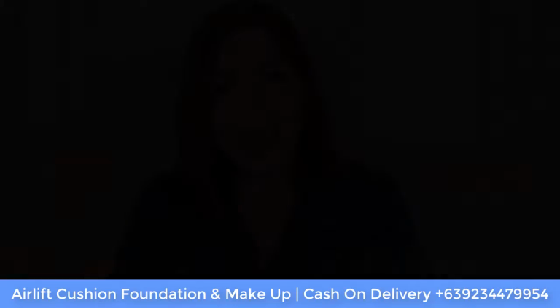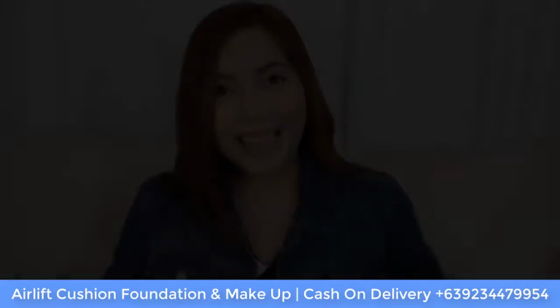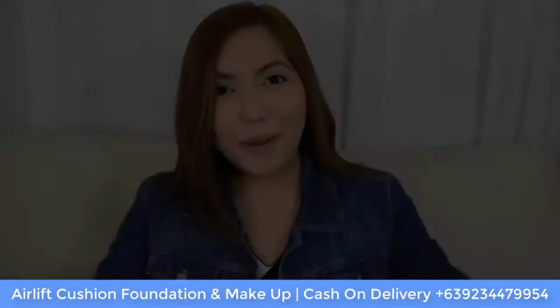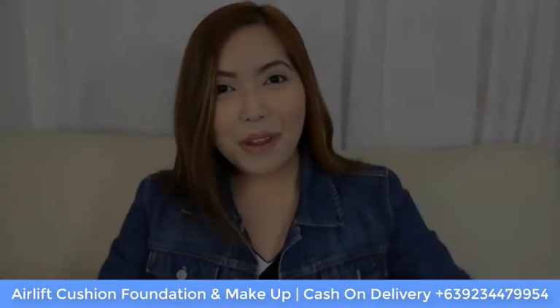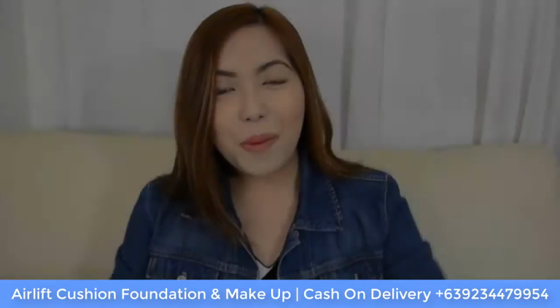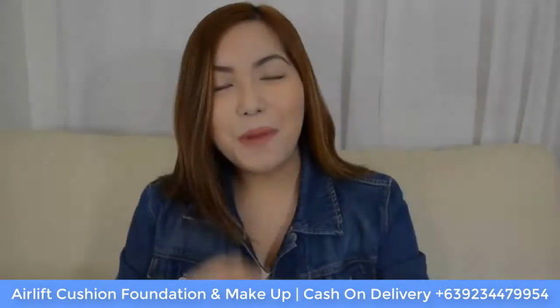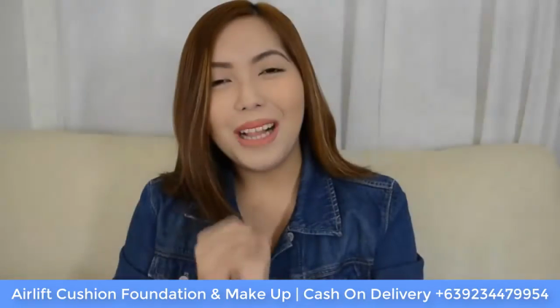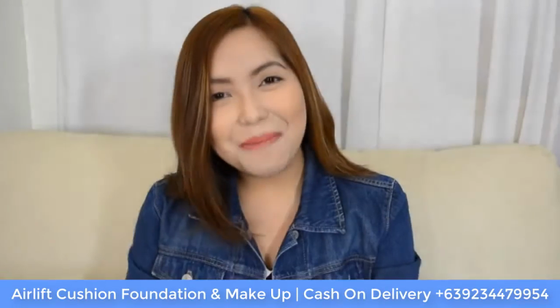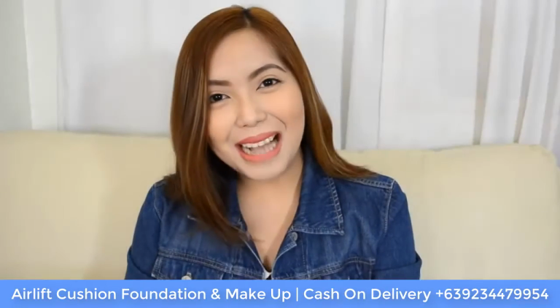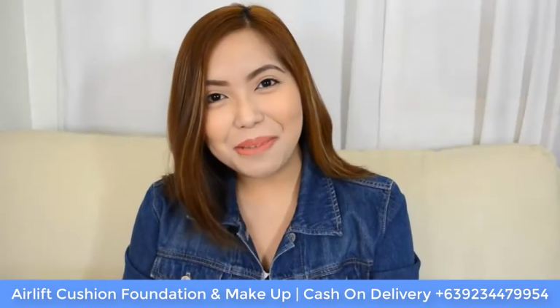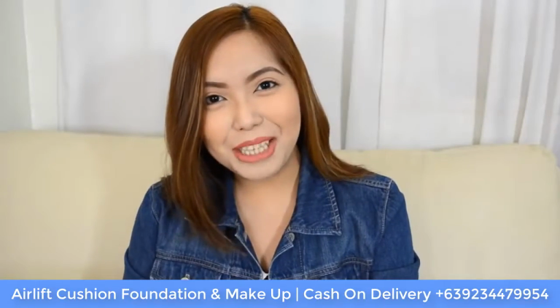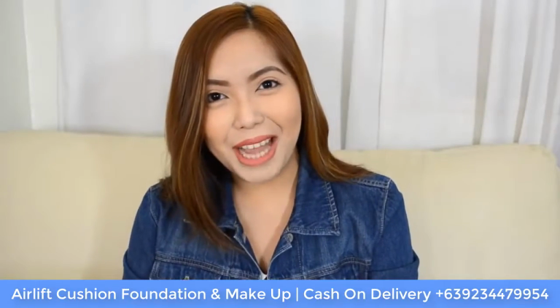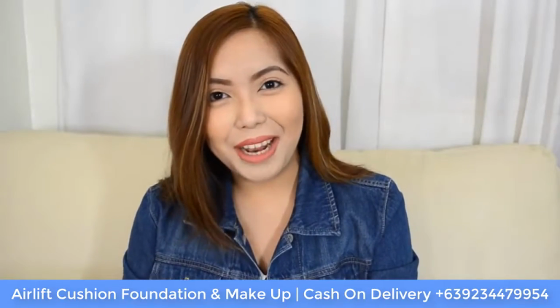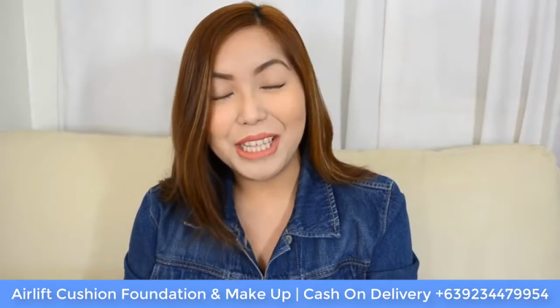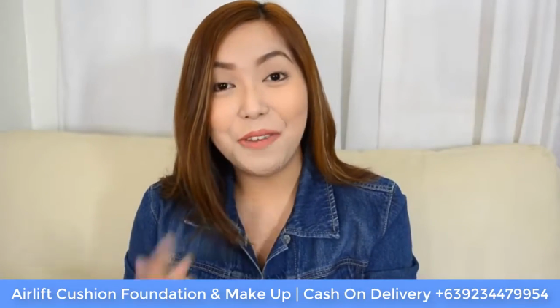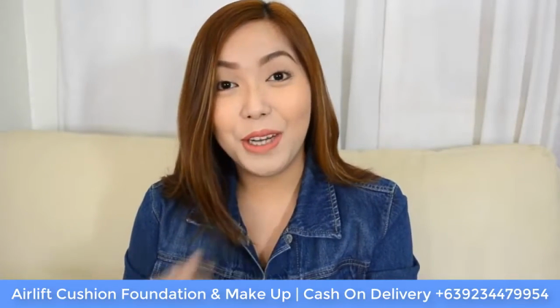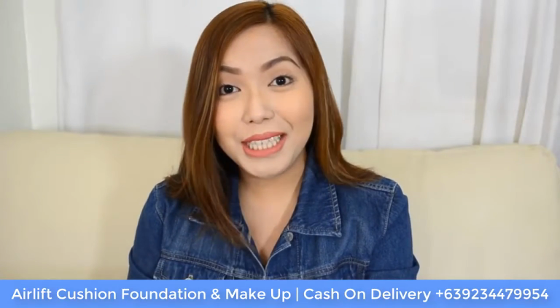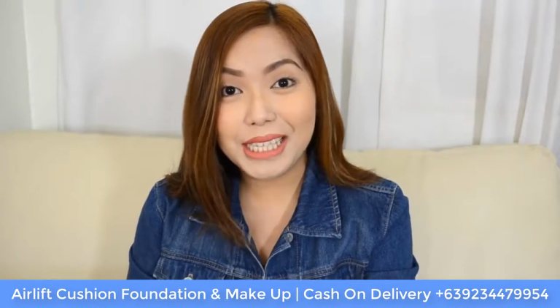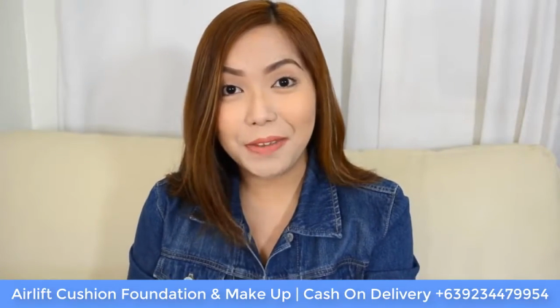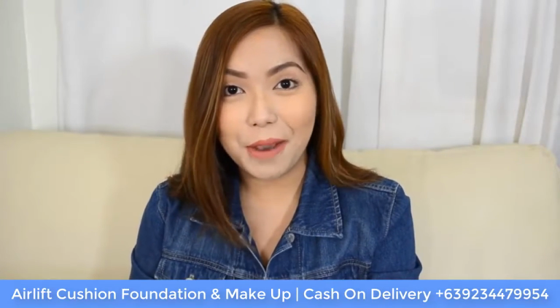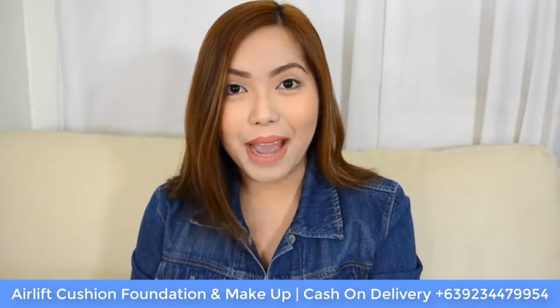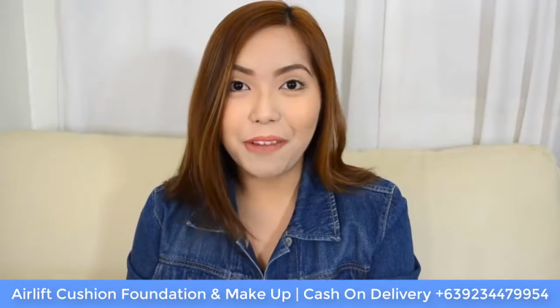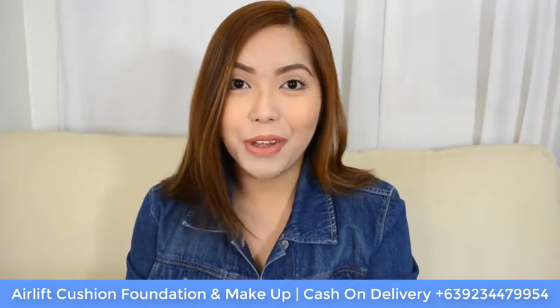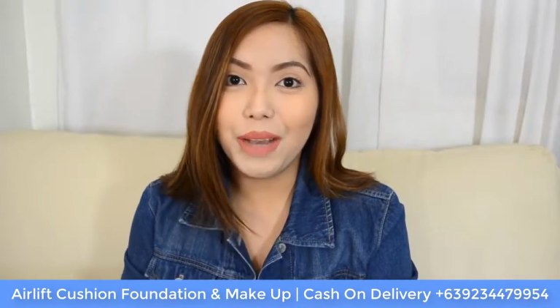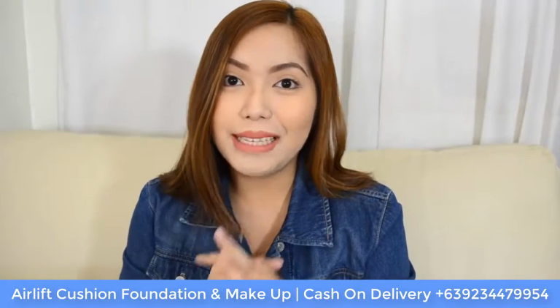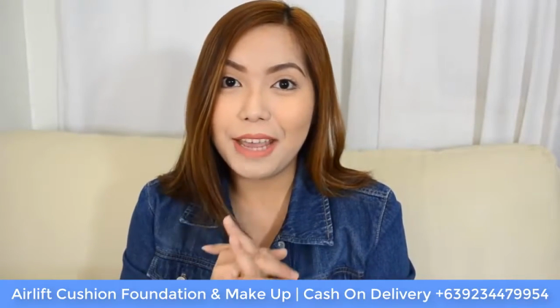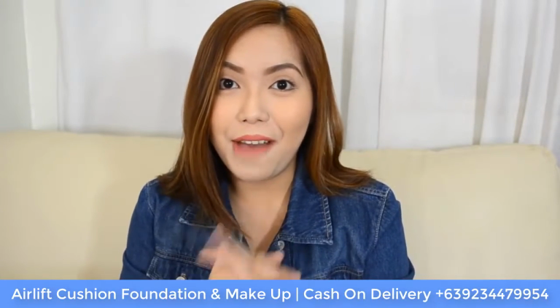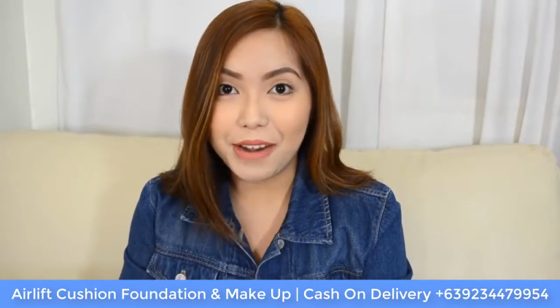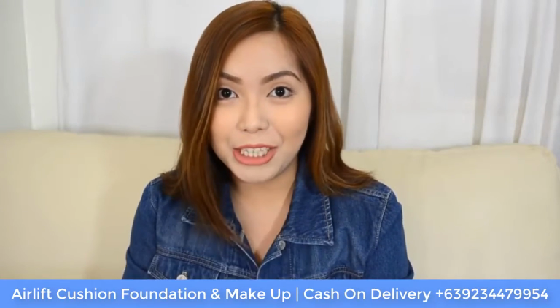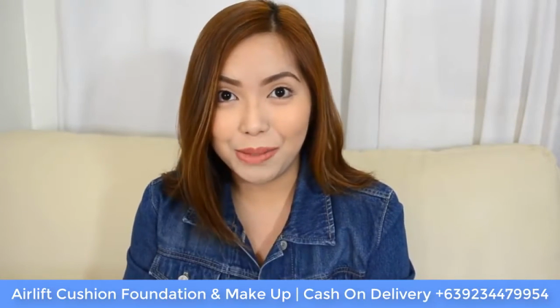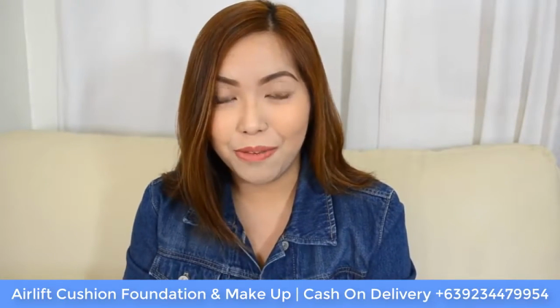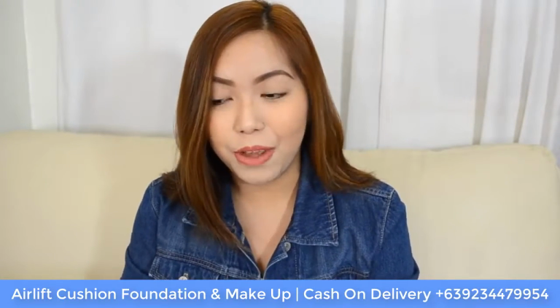Hello everyone! Welcome back to my channel. For today's video, I have a foundation review for you guys.